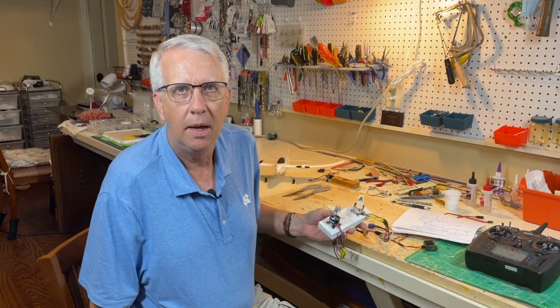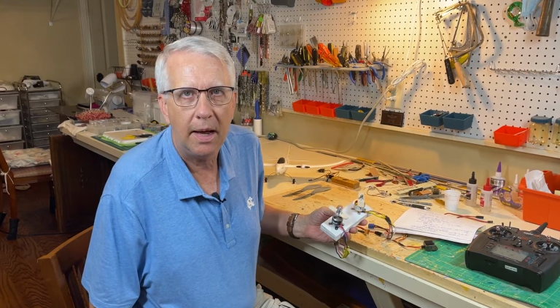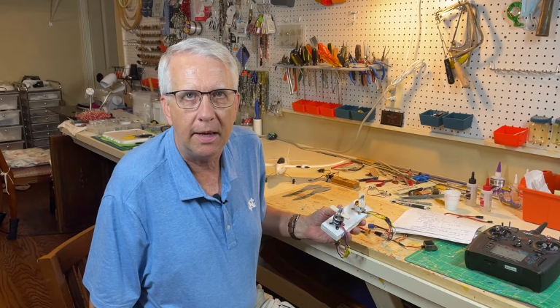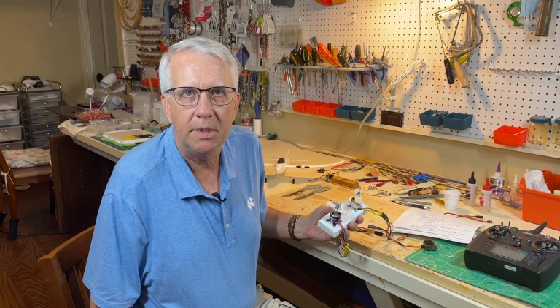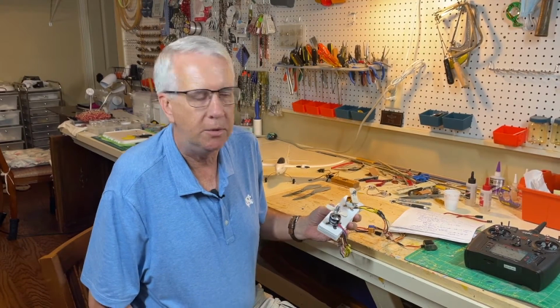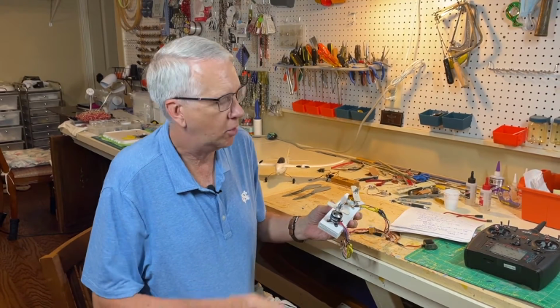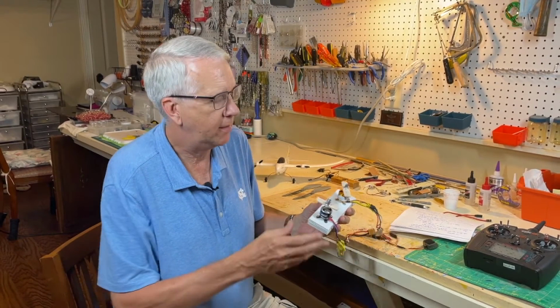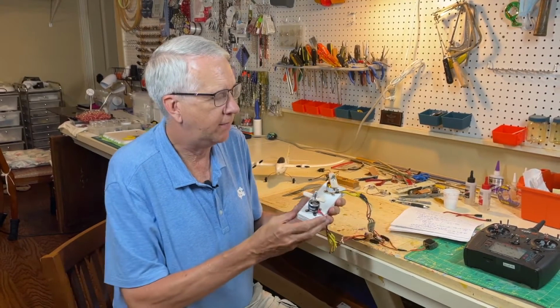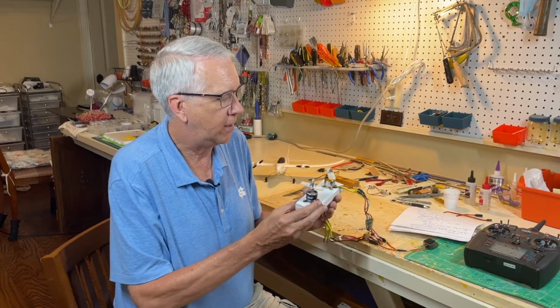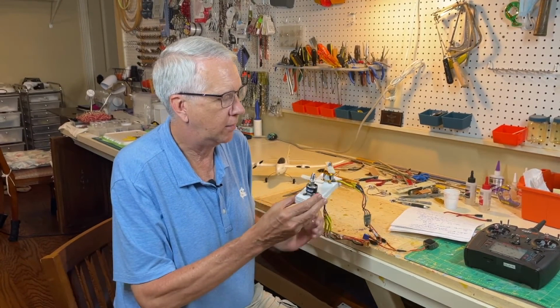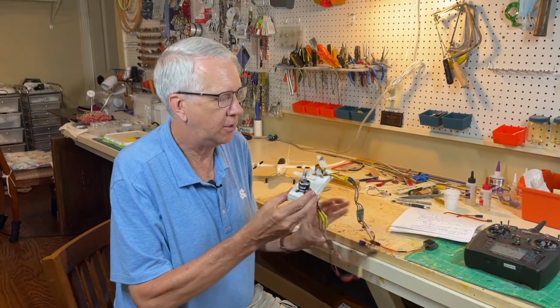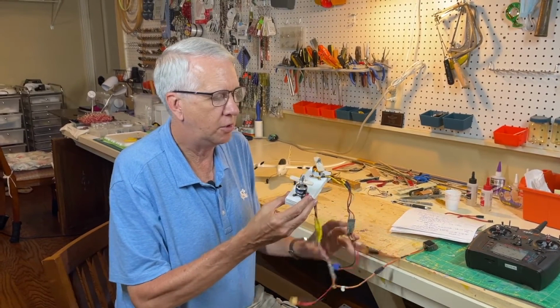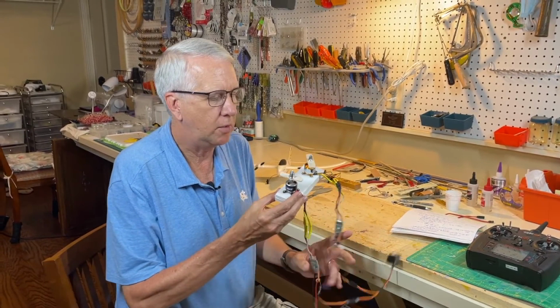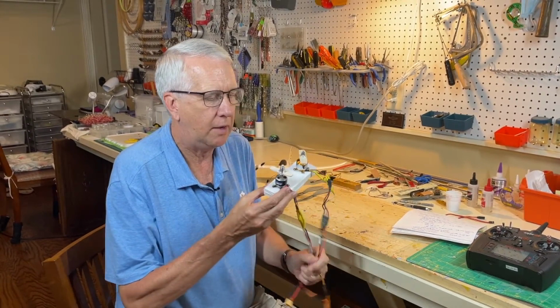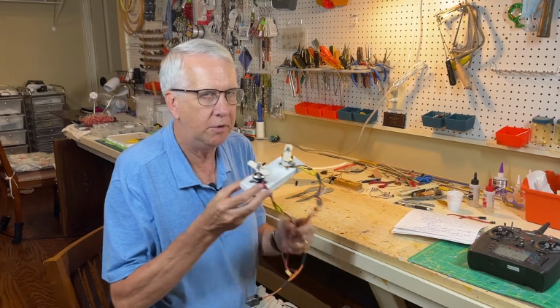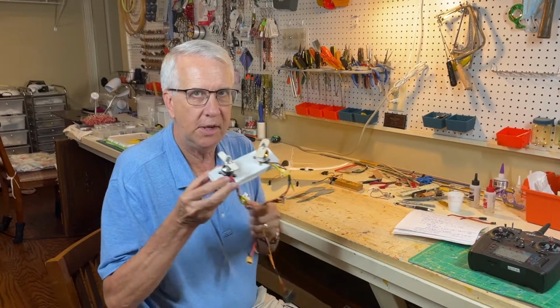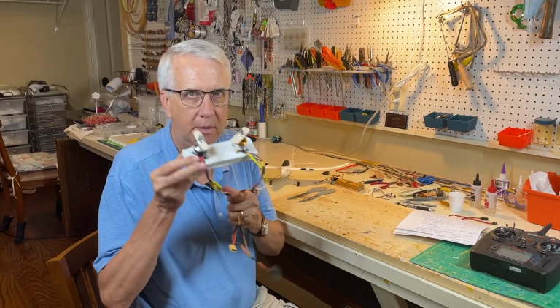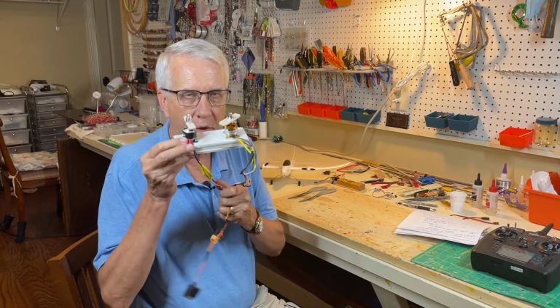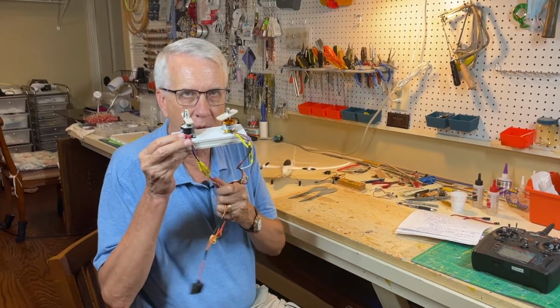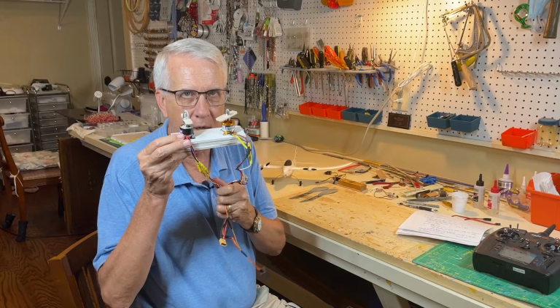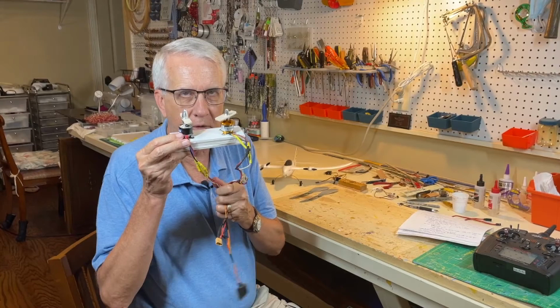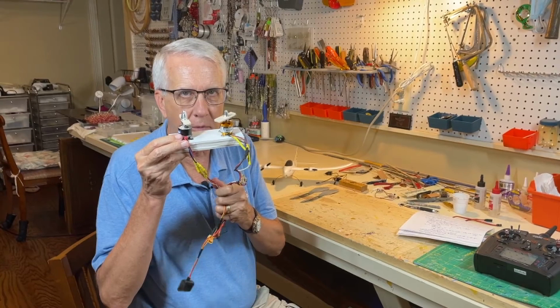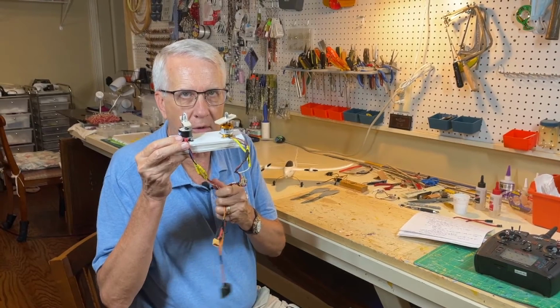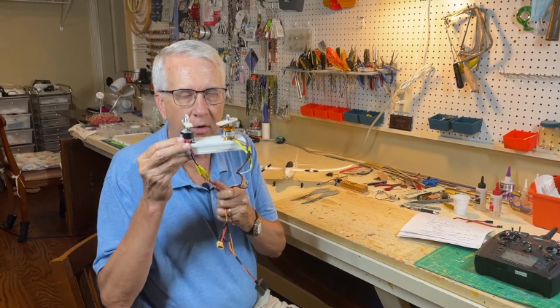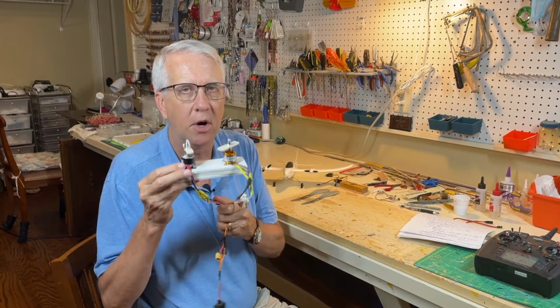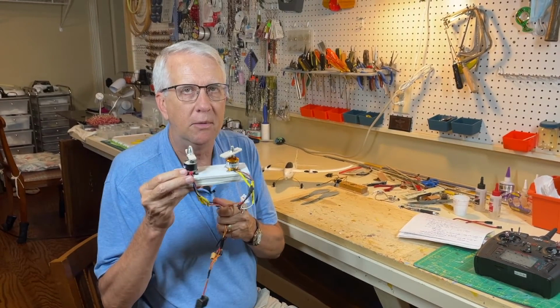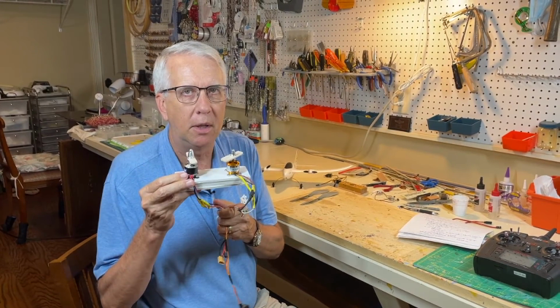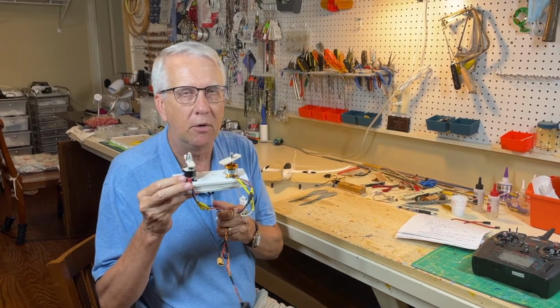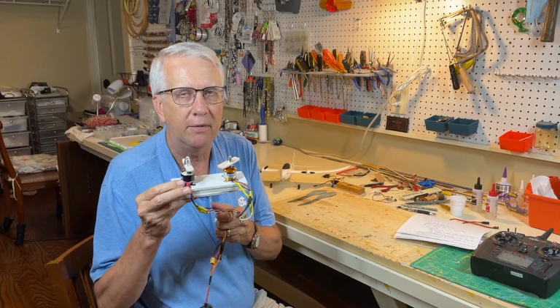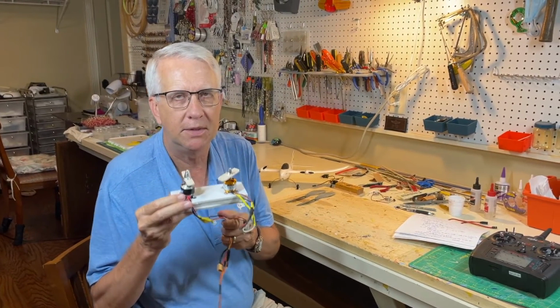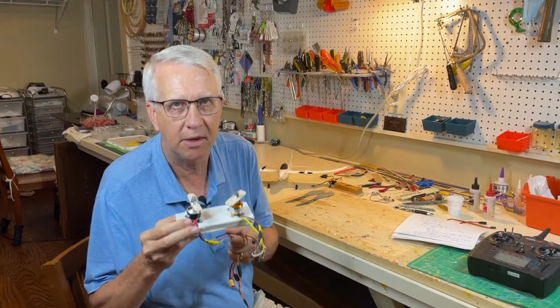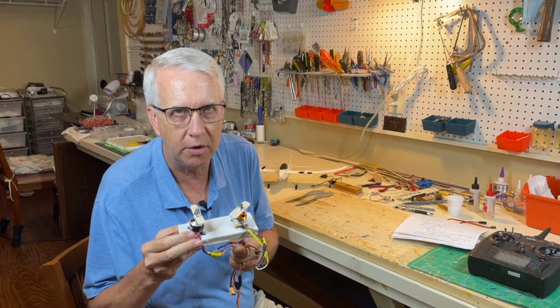Hi, I'm Tim. Join me in this video as I show you how to set up twin electric motors for an RC model aircraft. Let's get to it.